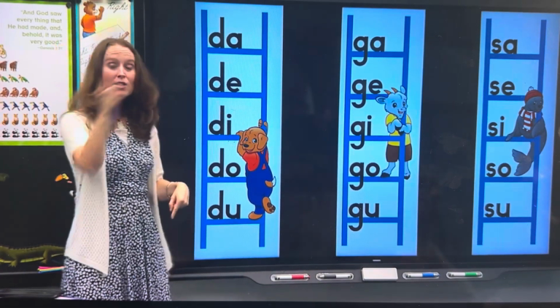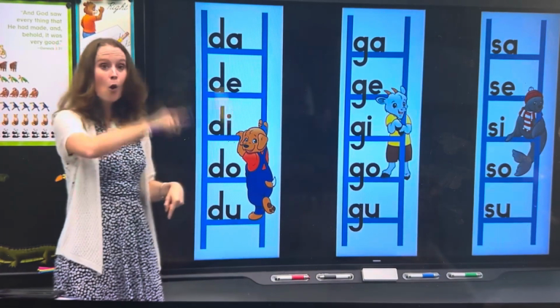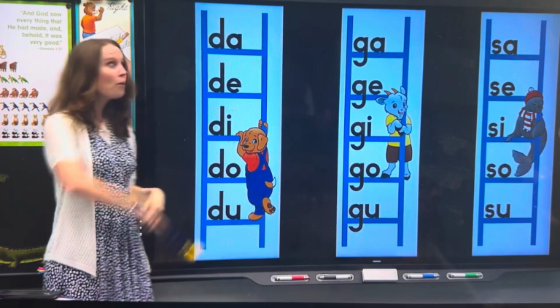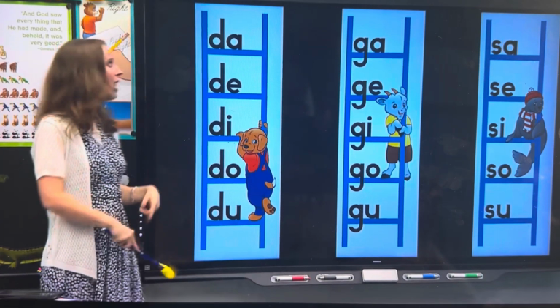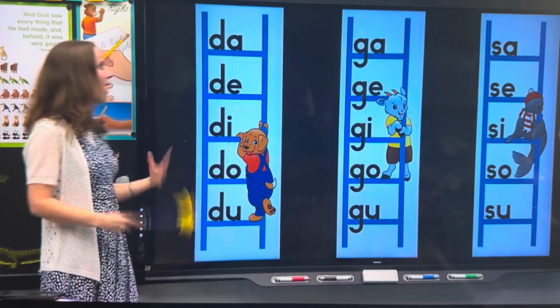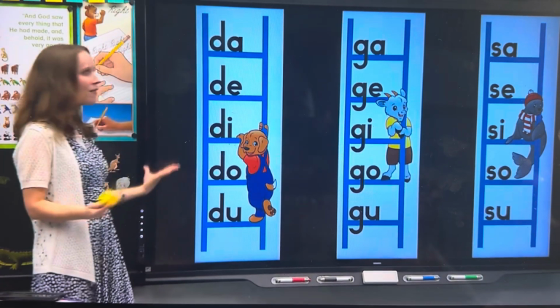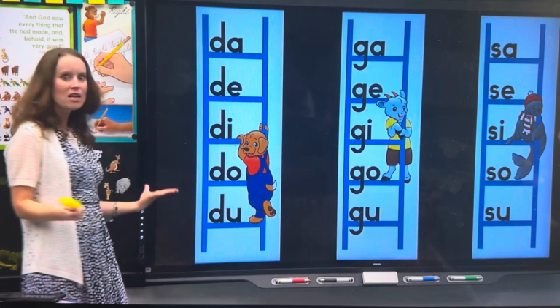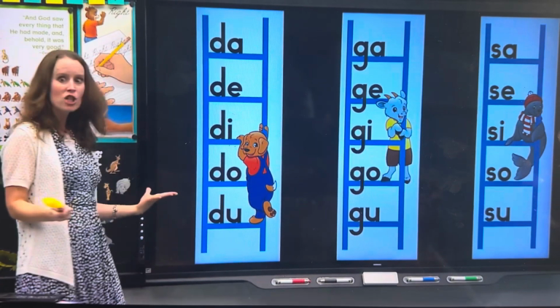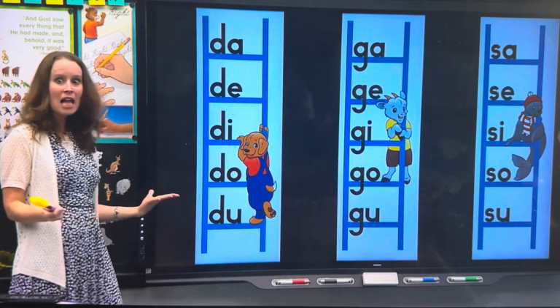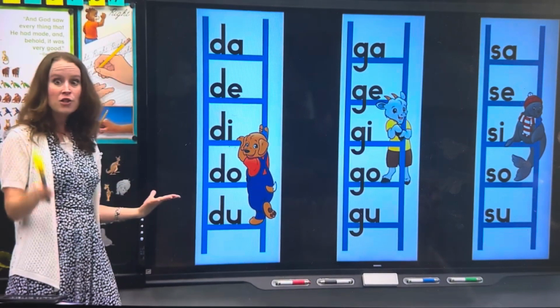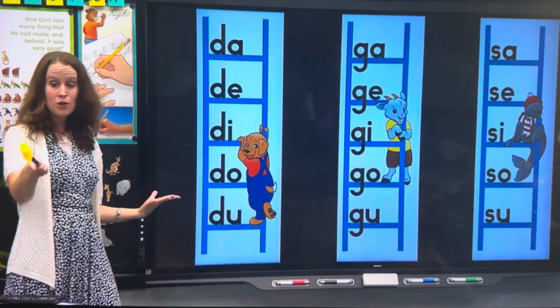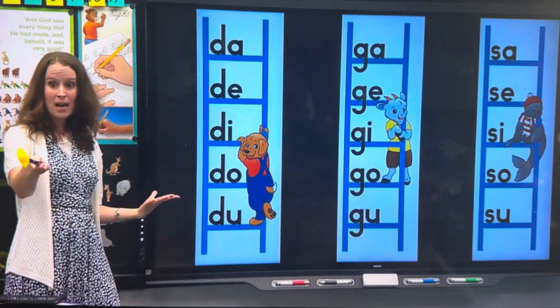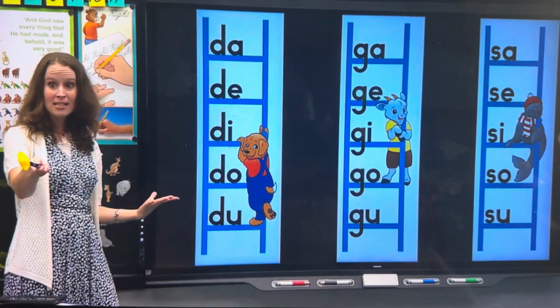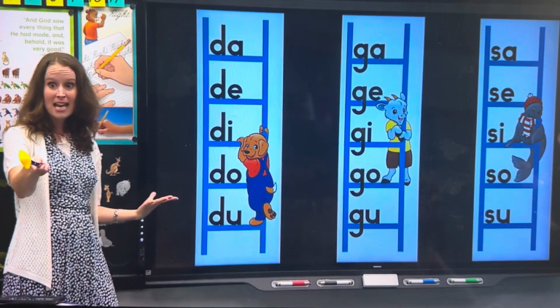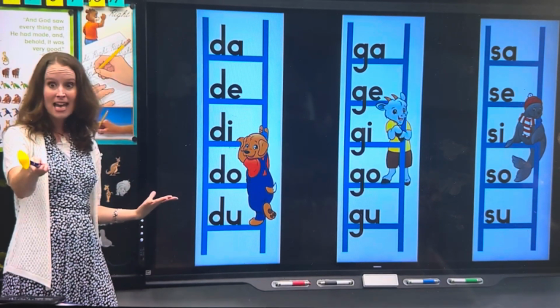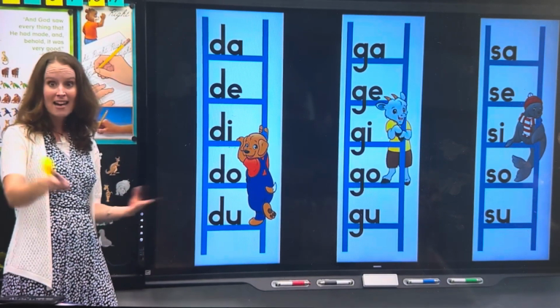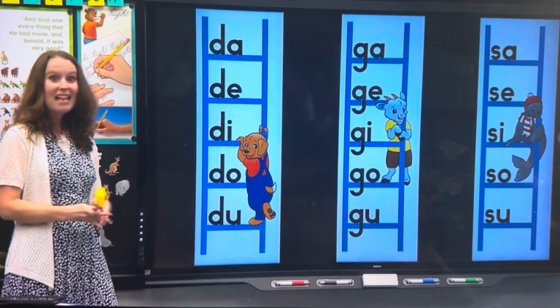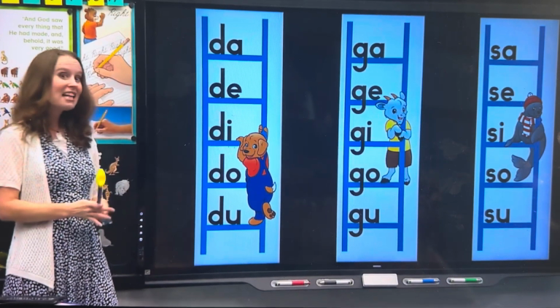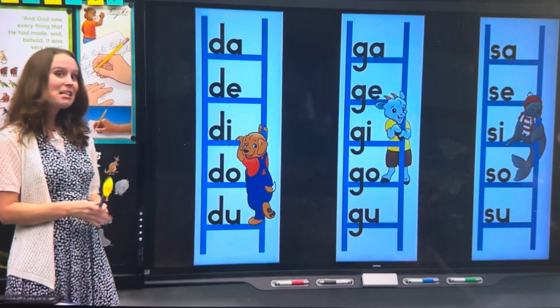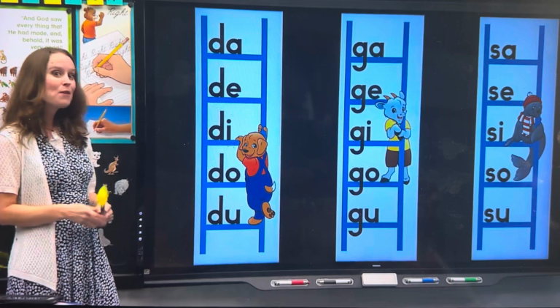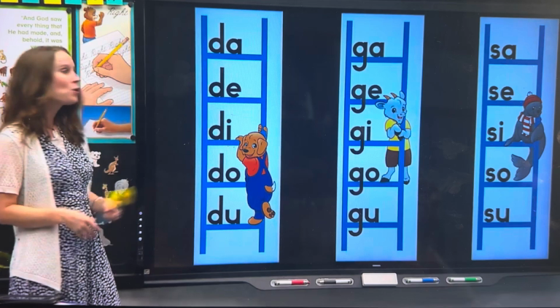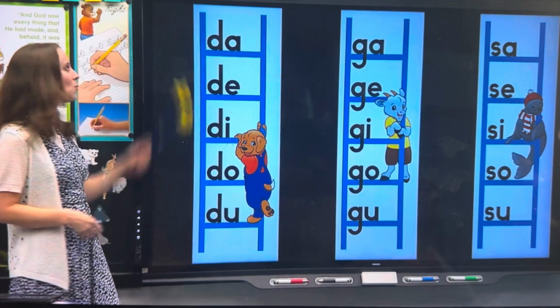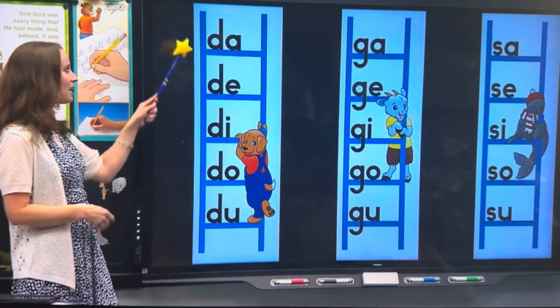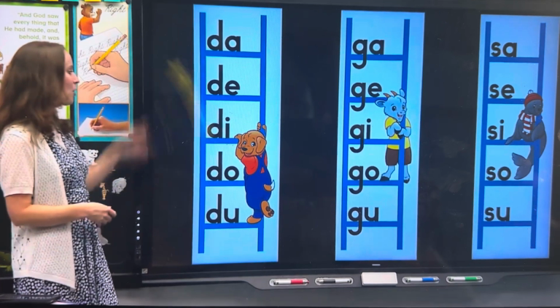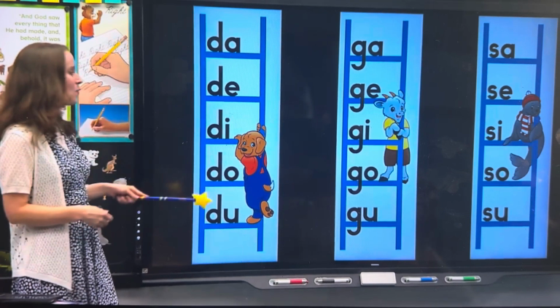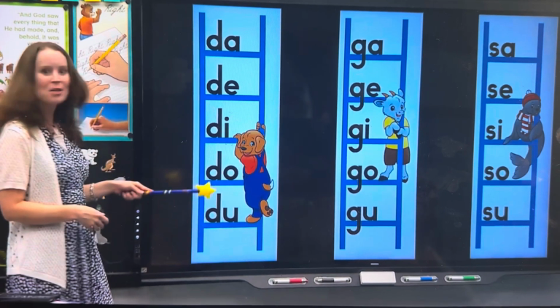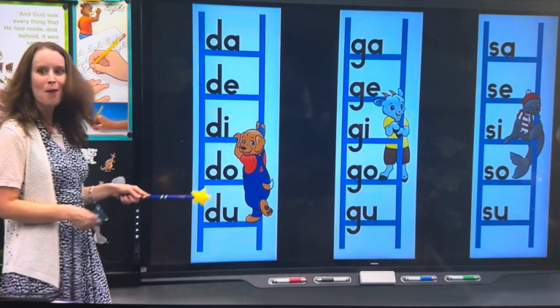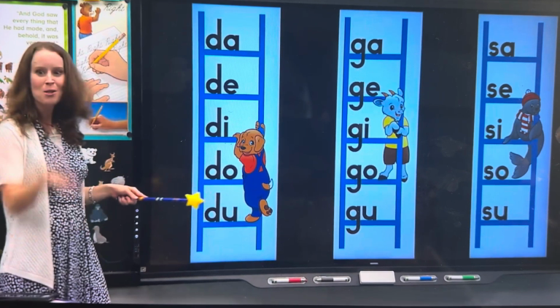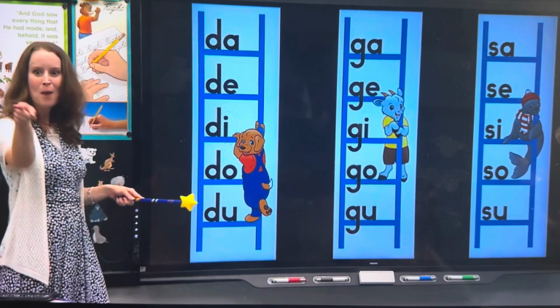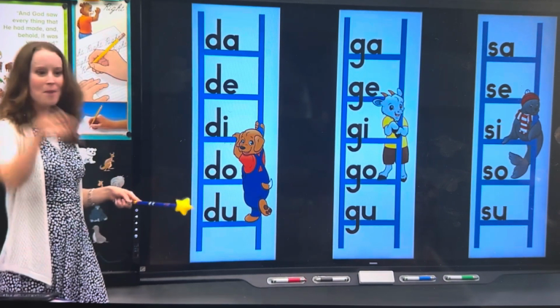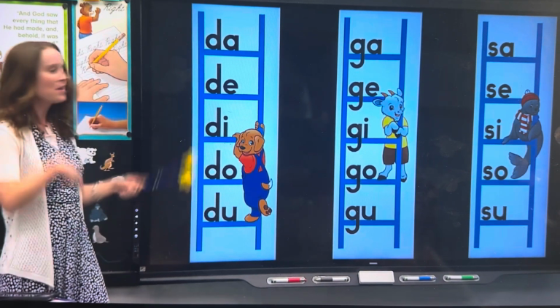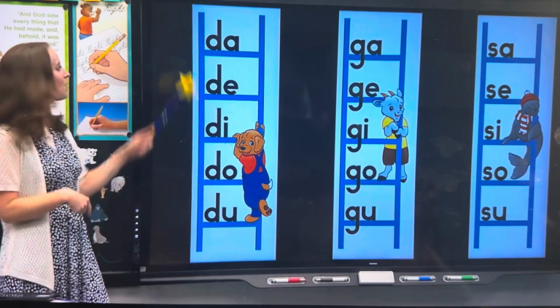Victoria, I've got a challenge. You ready to take it? Let's see if Victoria can go from the top to the bottom. Here we go.